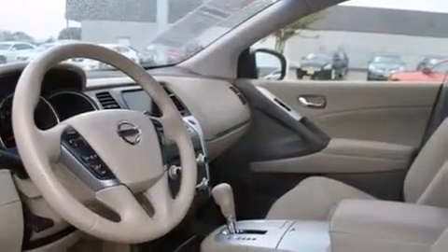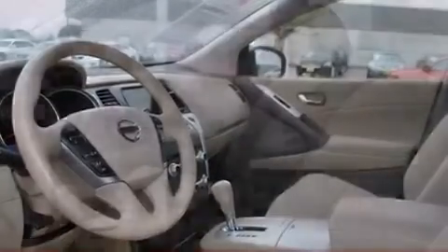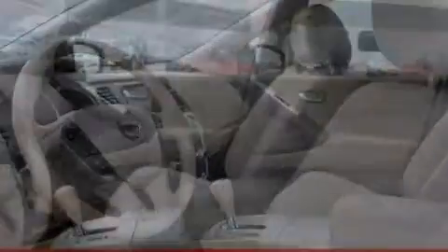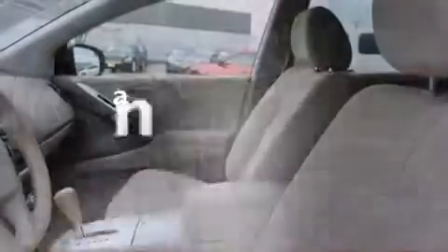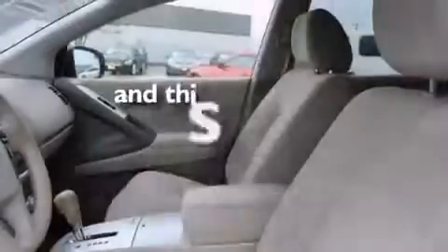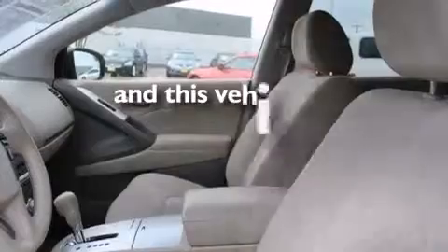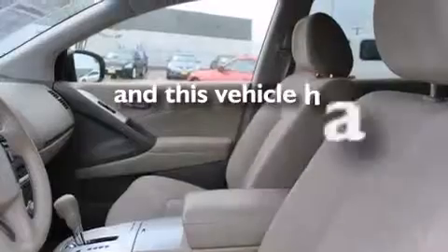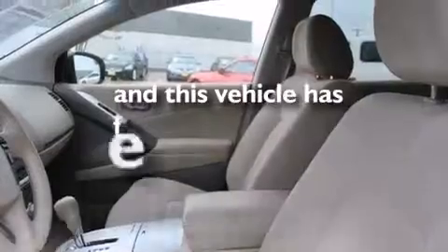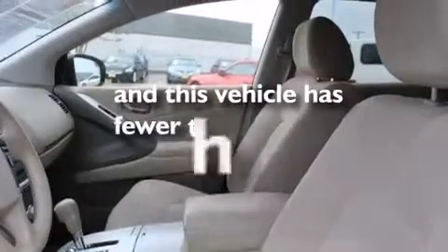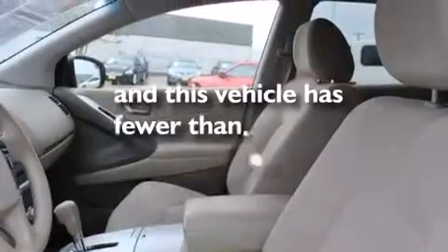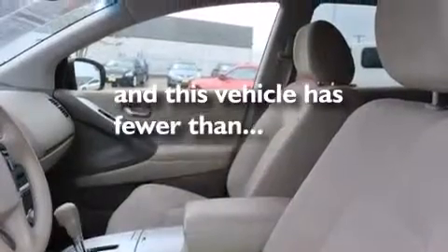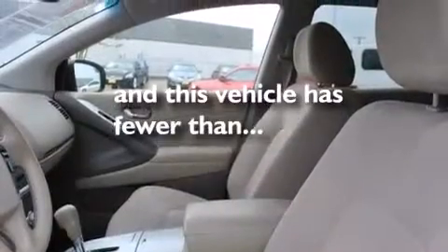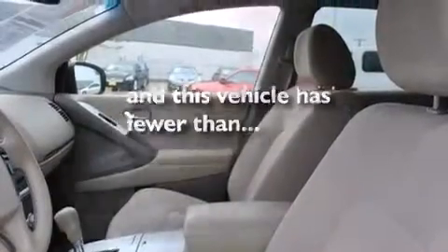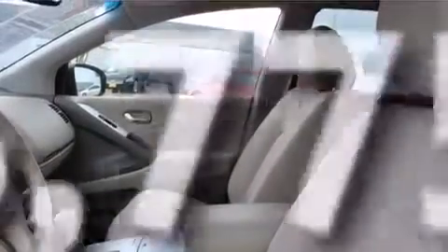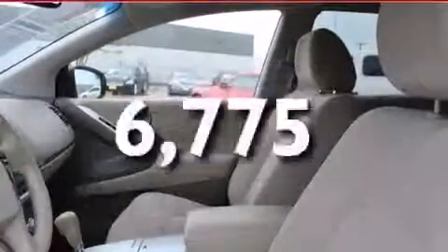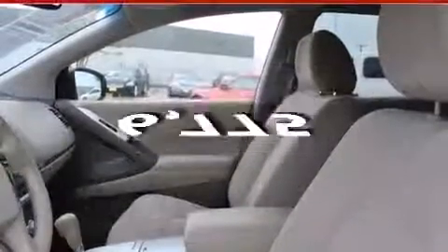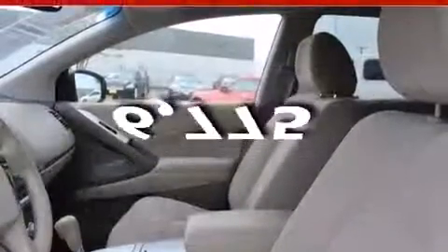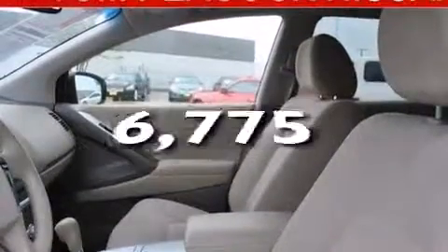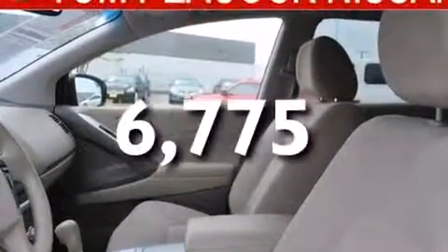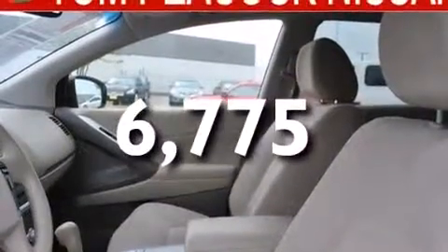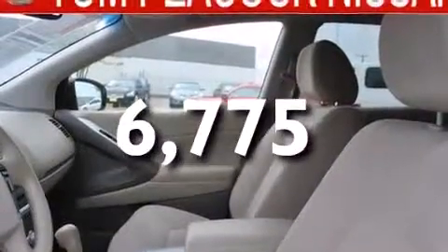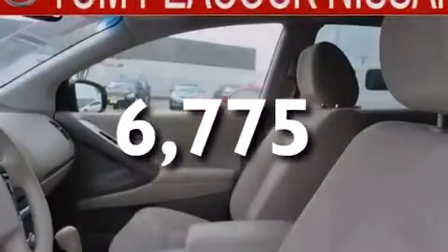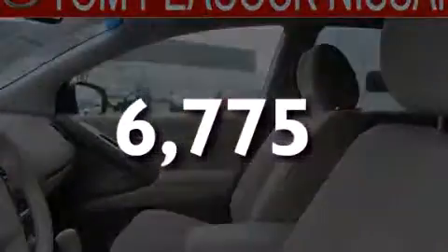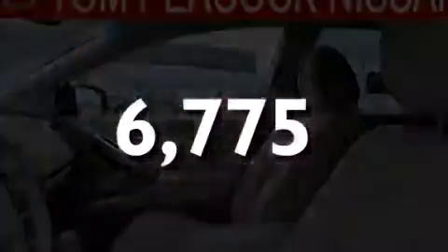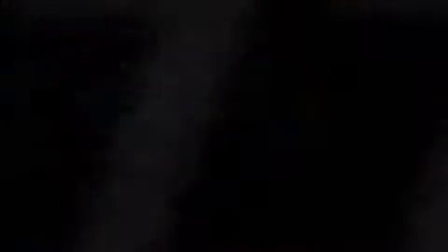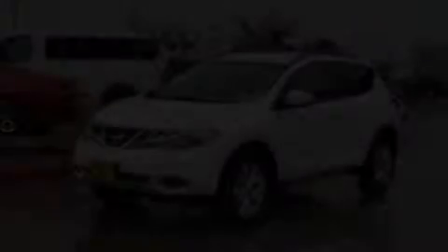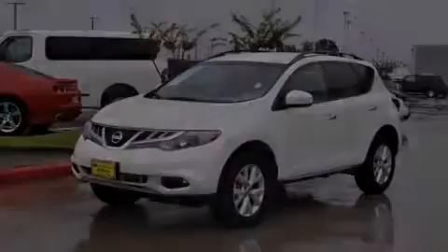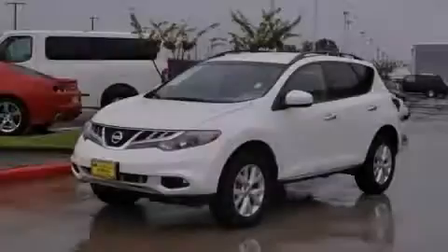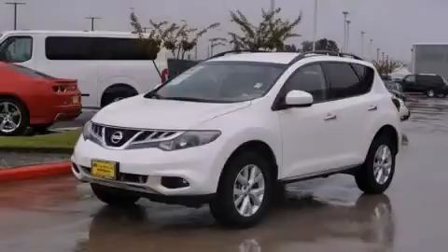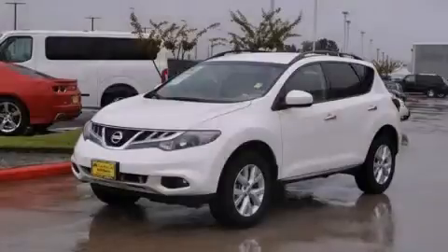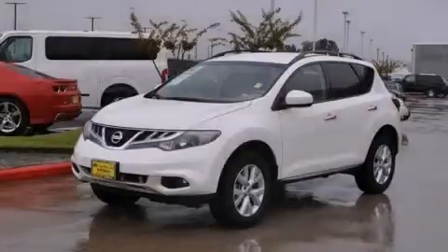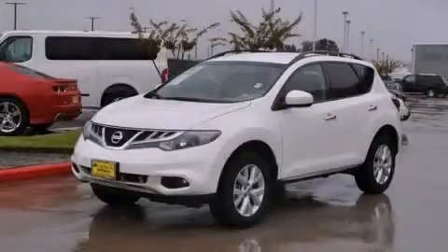This vehicle has fewer than 7,000 miles on the odometer. Stop by today and test drive this vehicle for yourself.